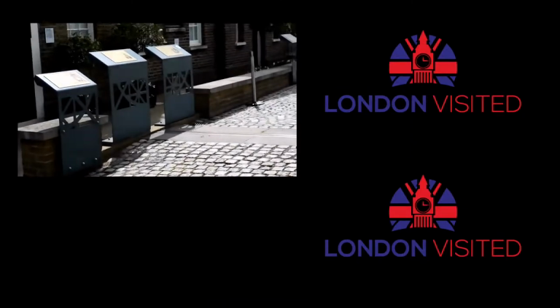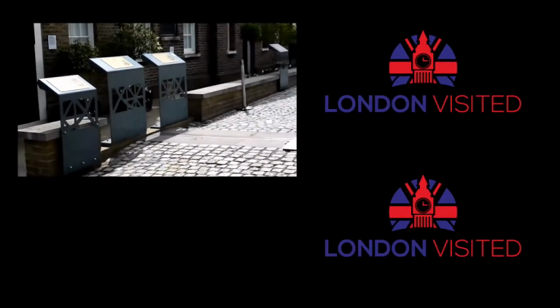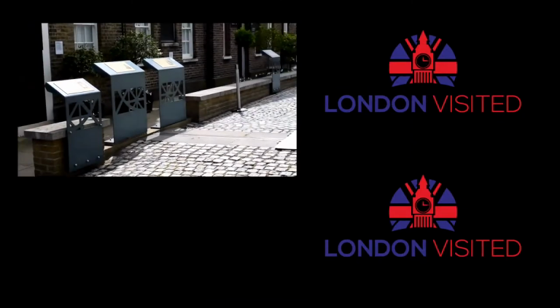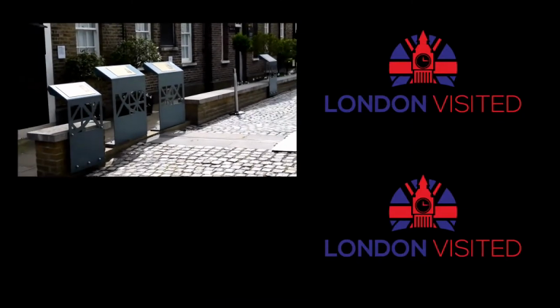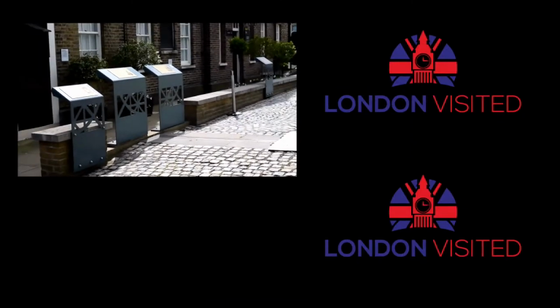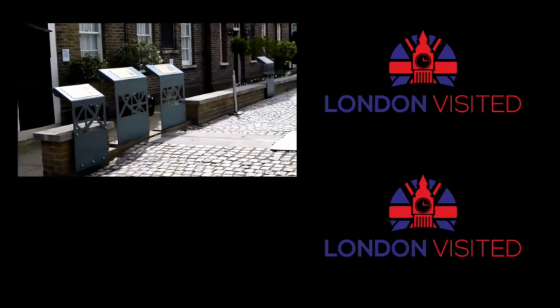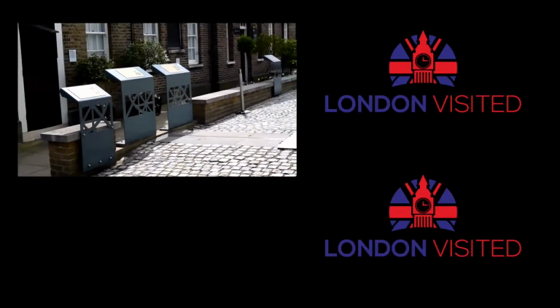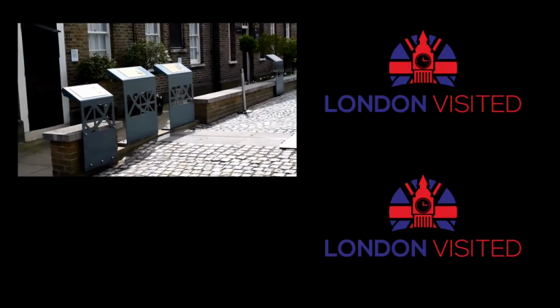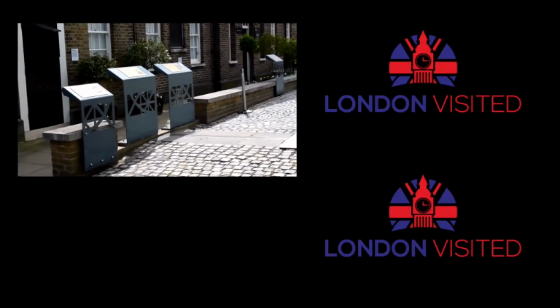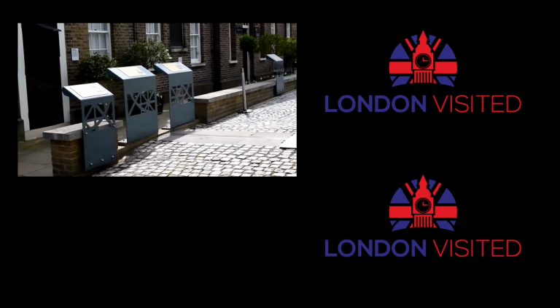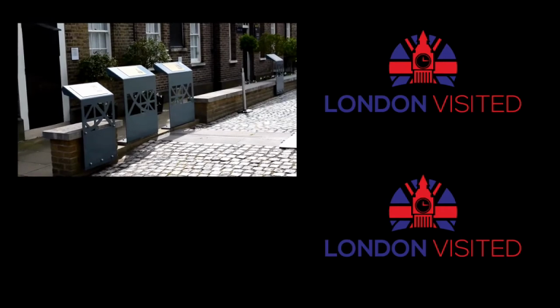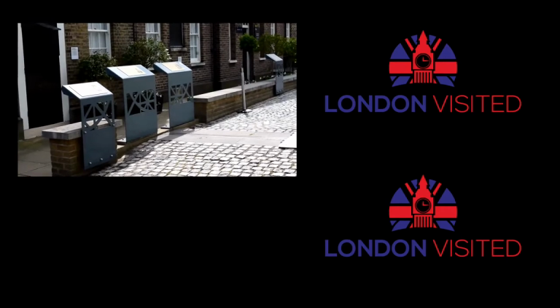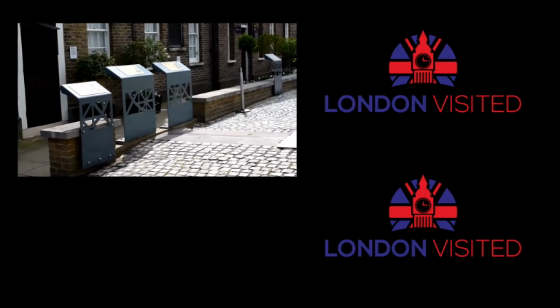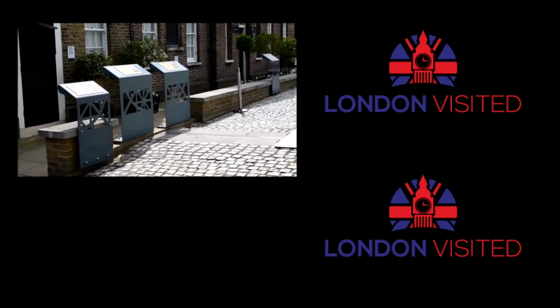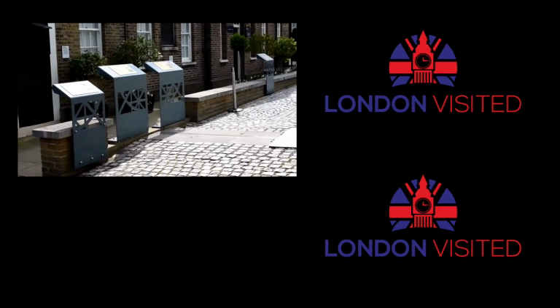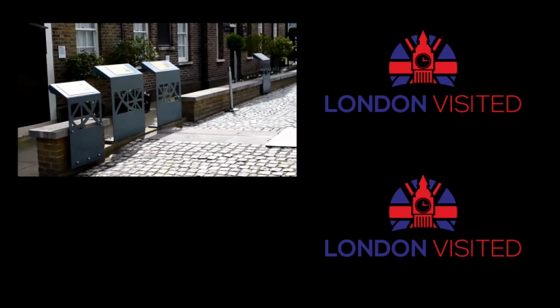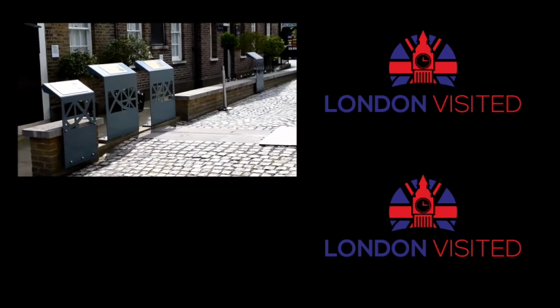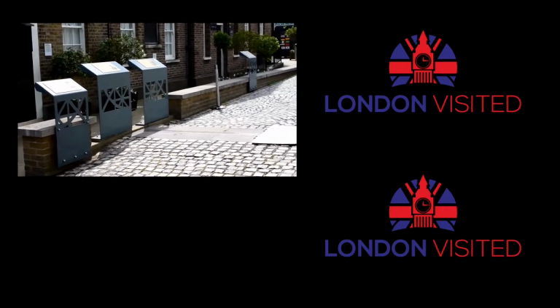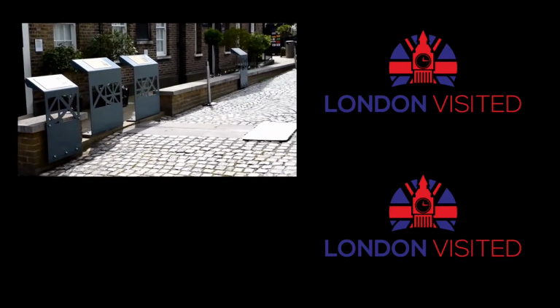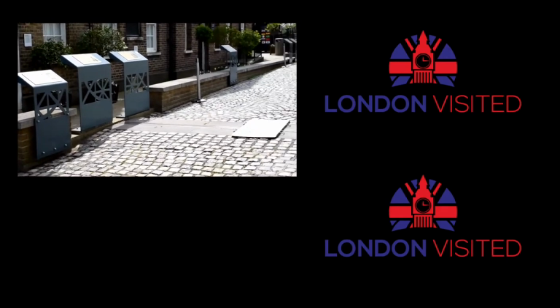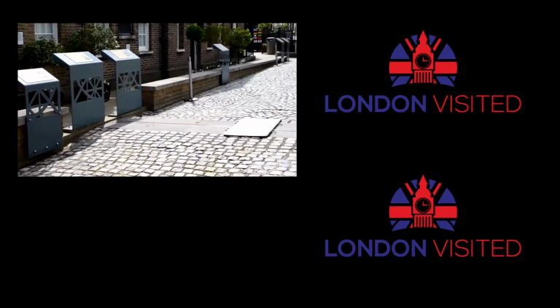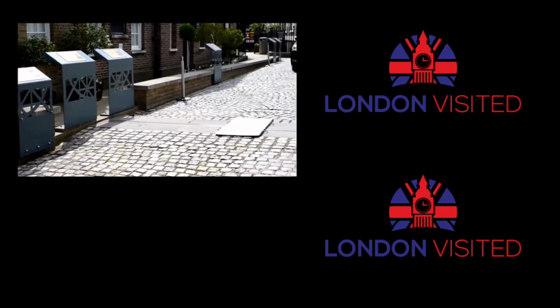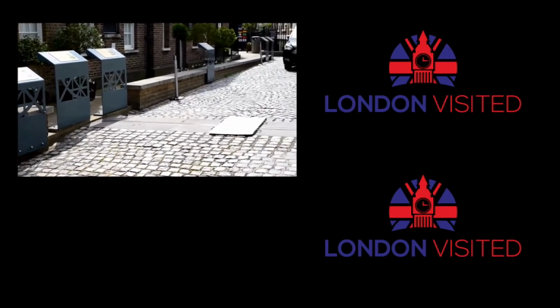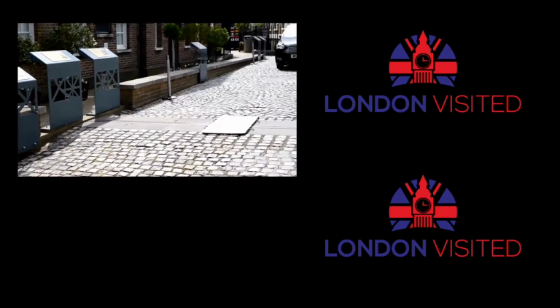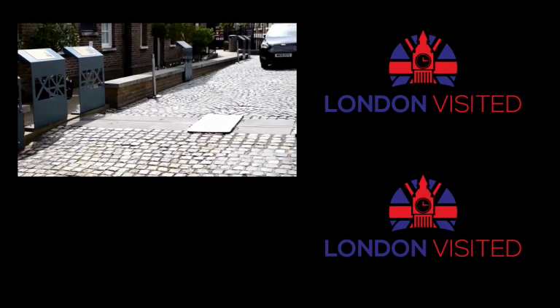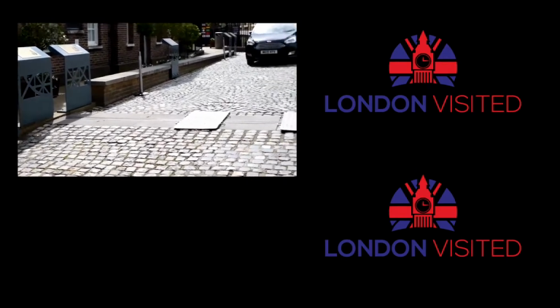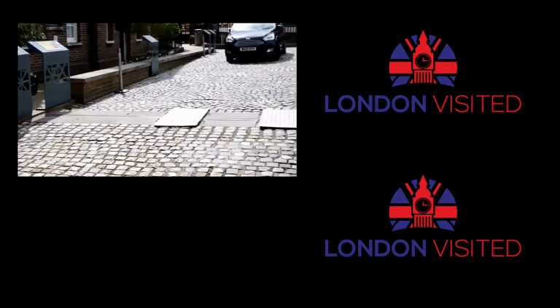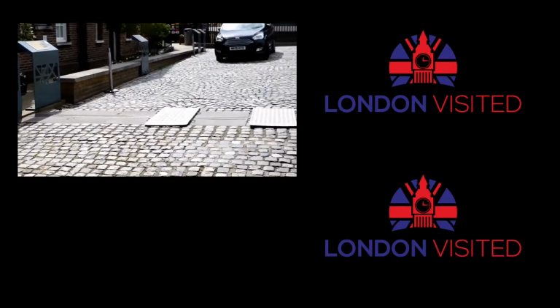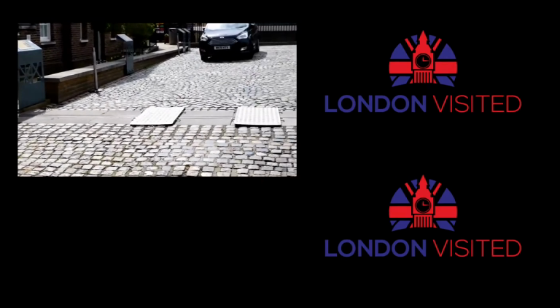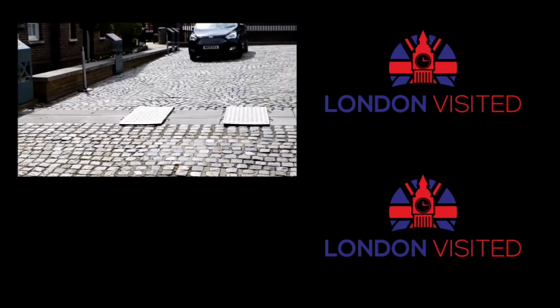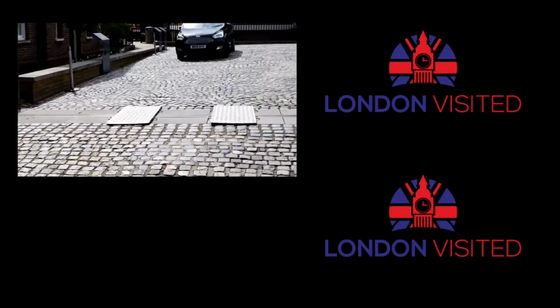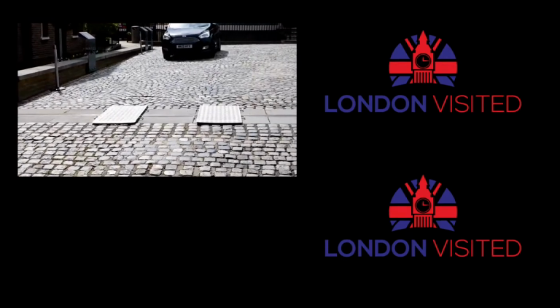To give you some more views across London, join our playlist which I've put on the right-hand side there, and I'll see you in those videos.